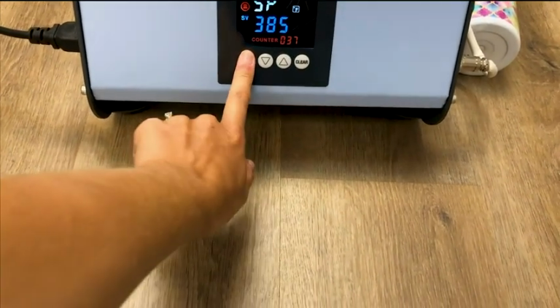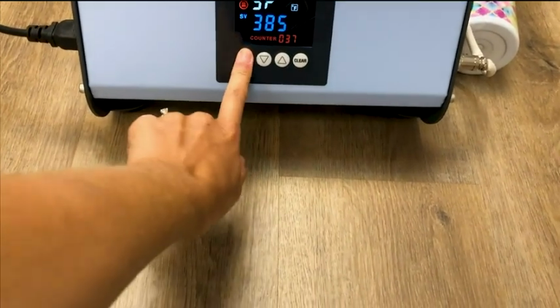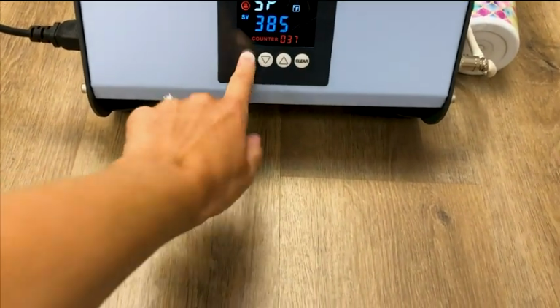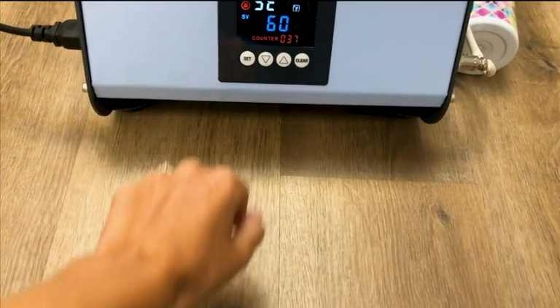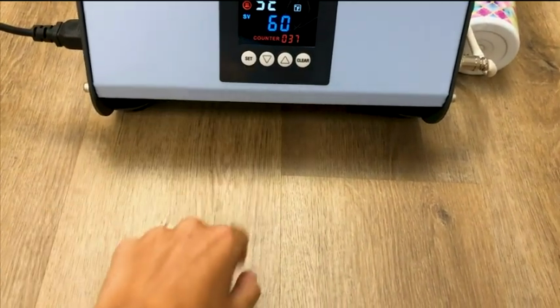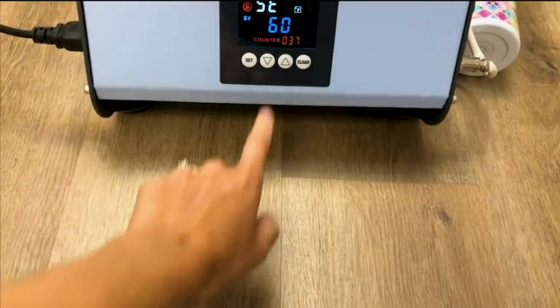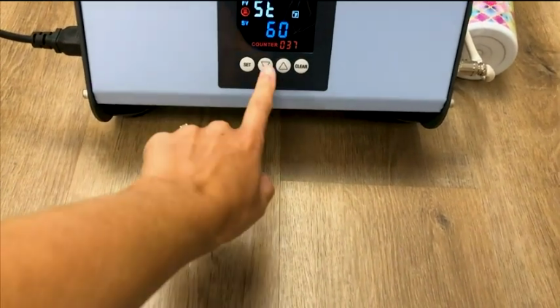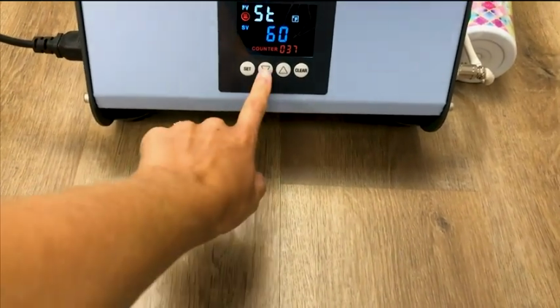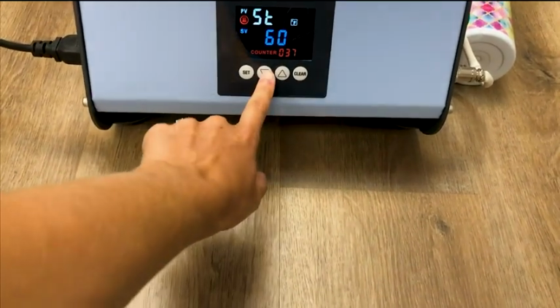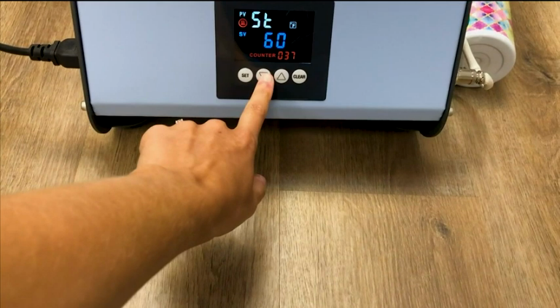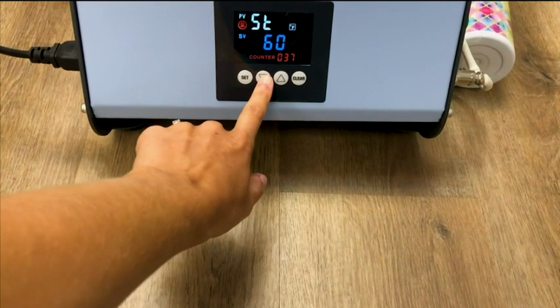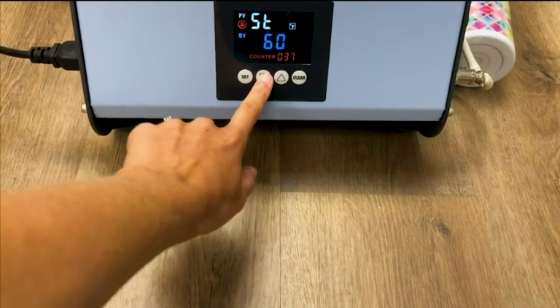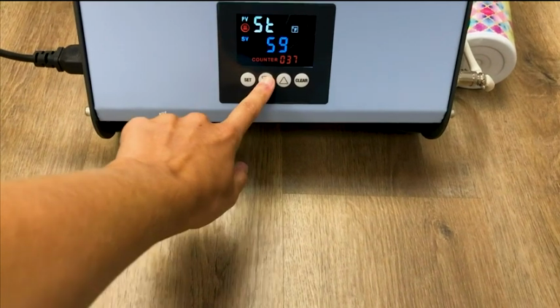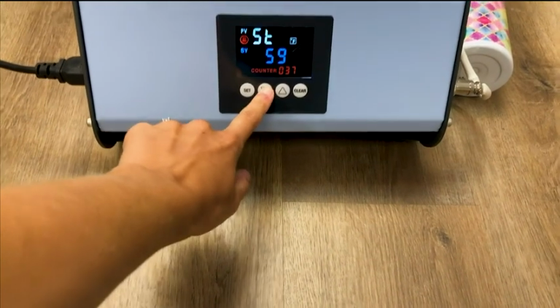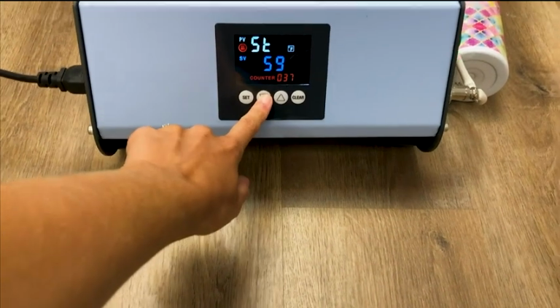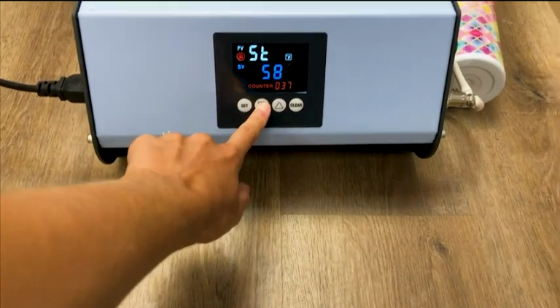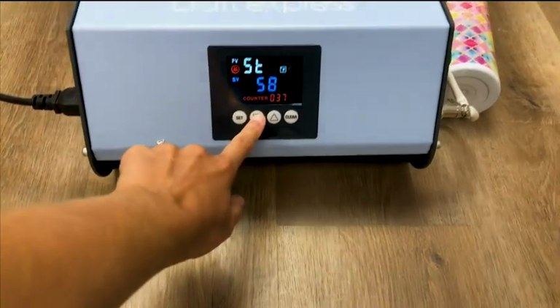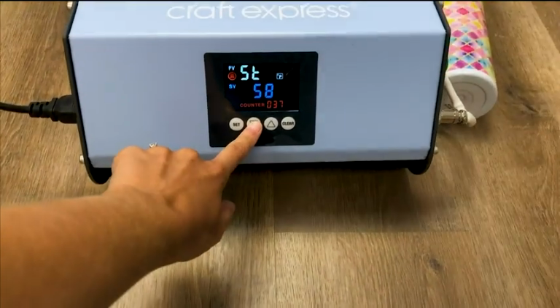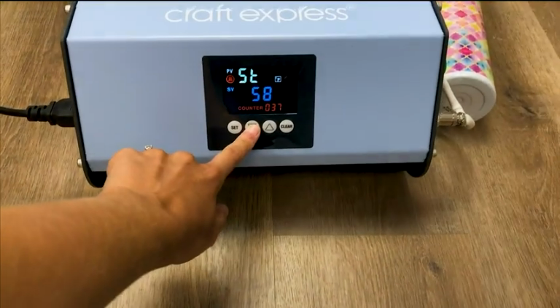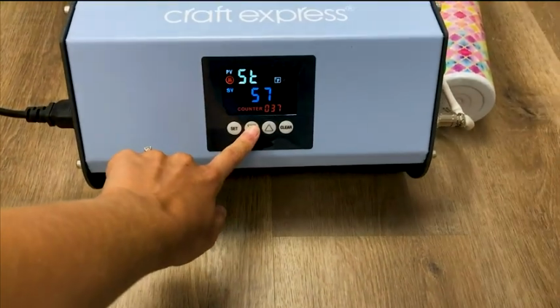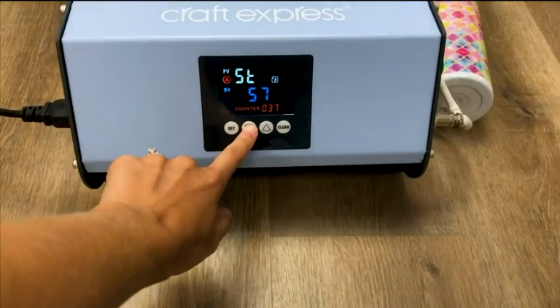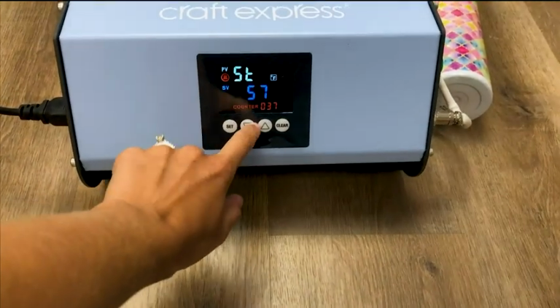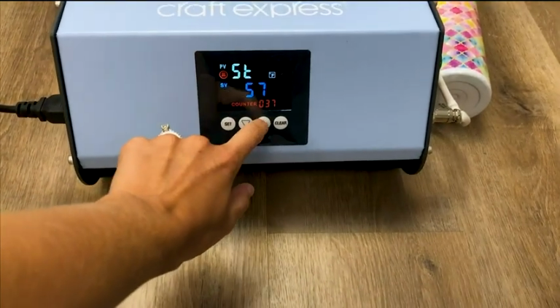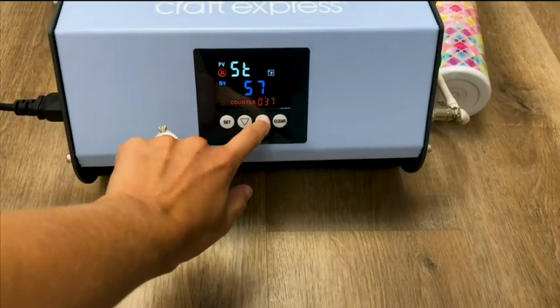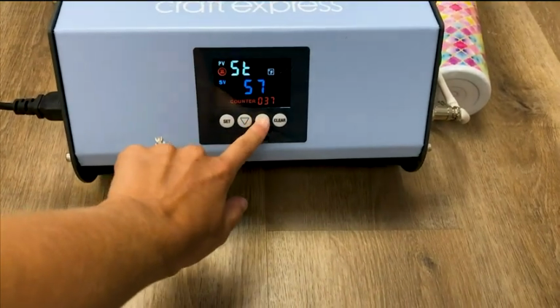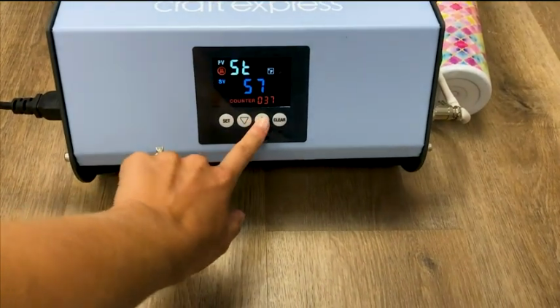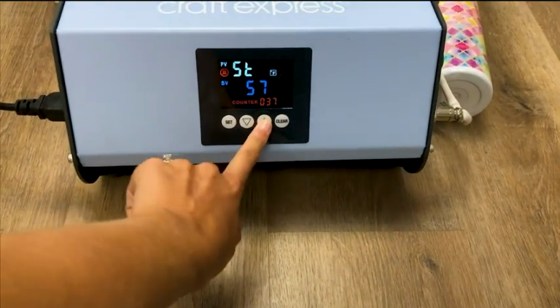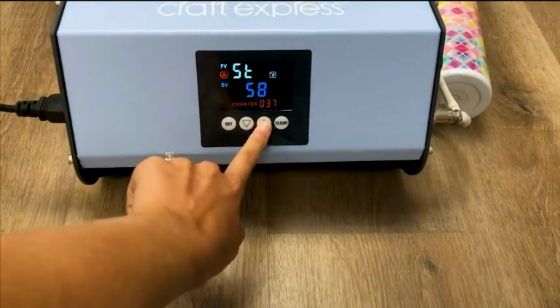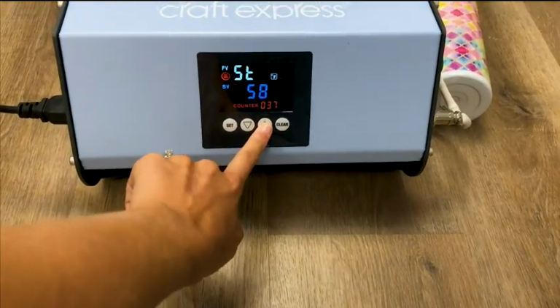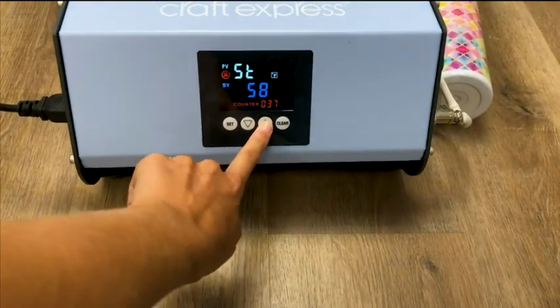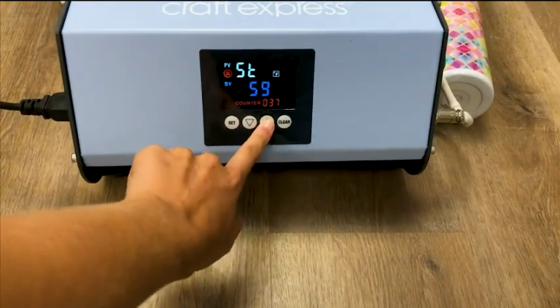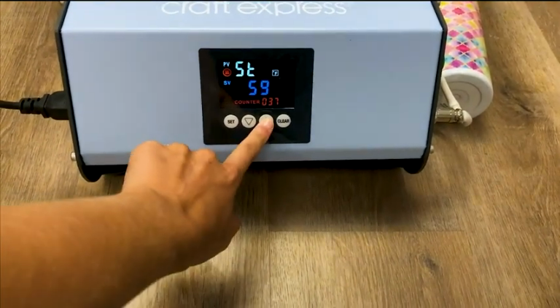To set the time, click Set again and use the up and down arrows to increase and decrease the seconds.